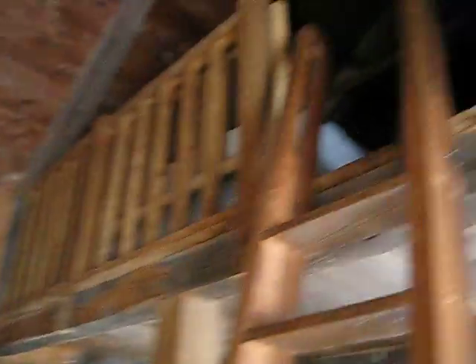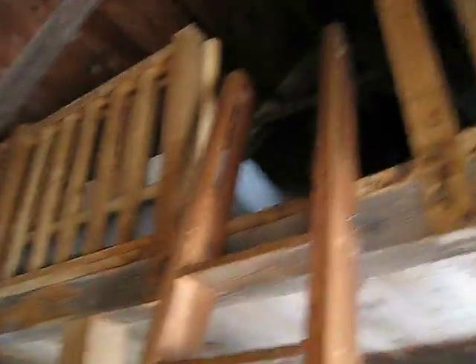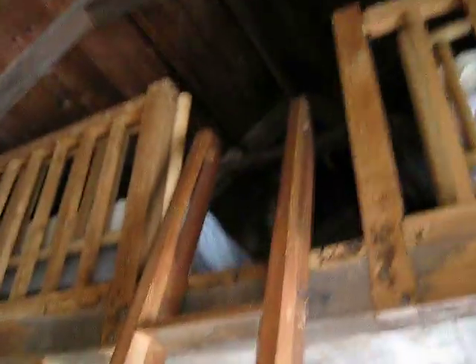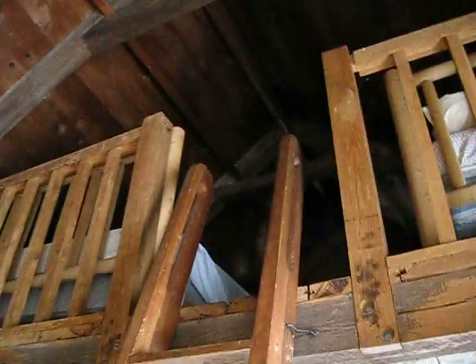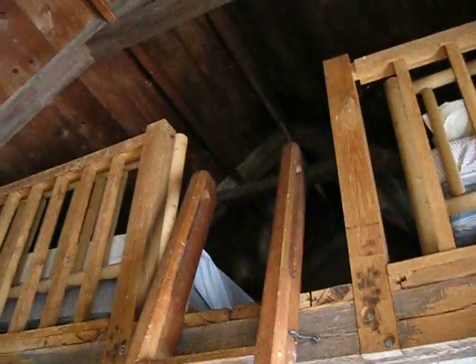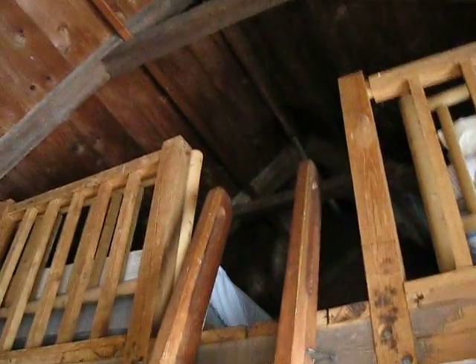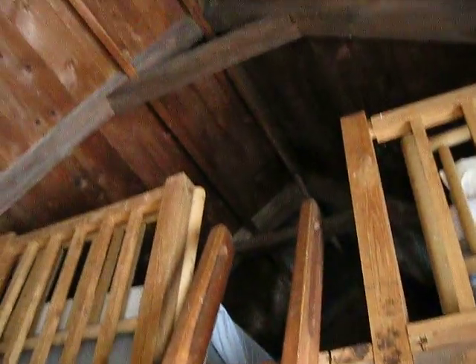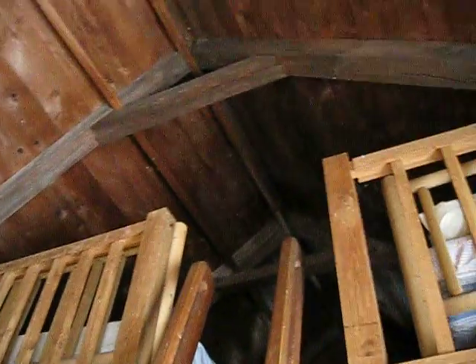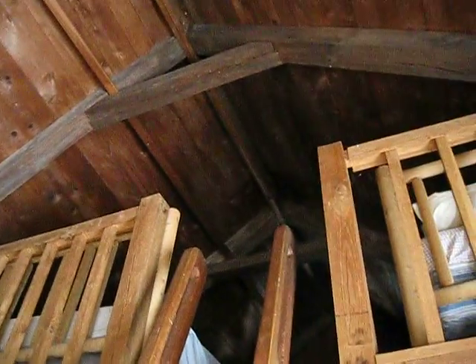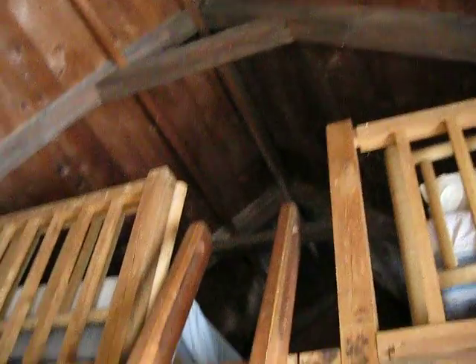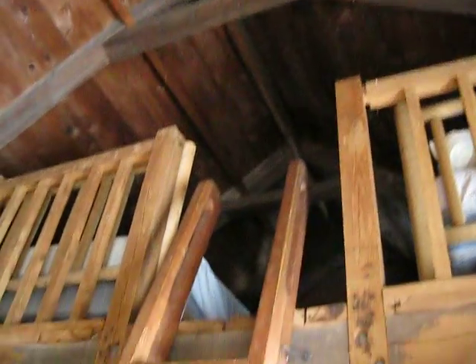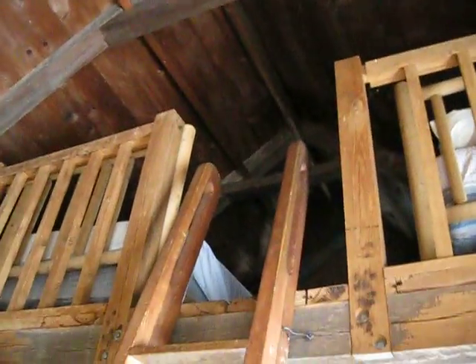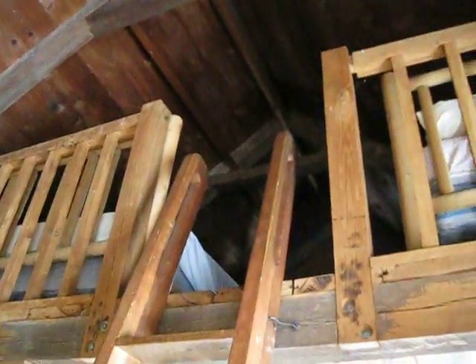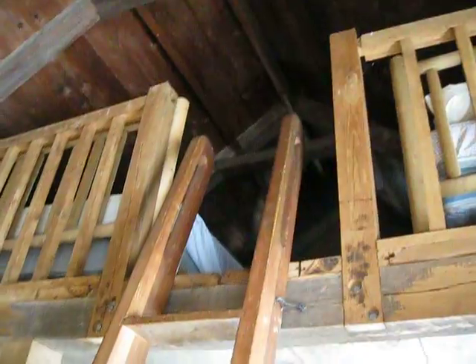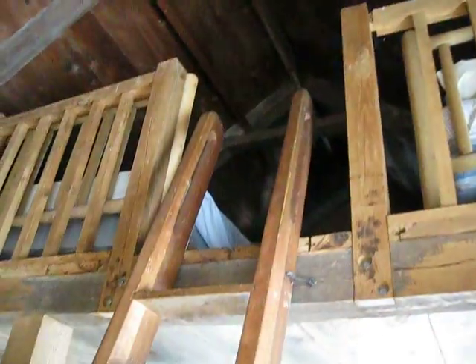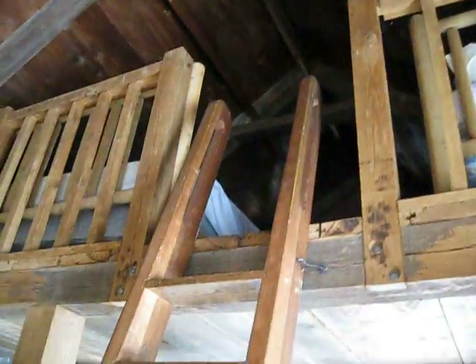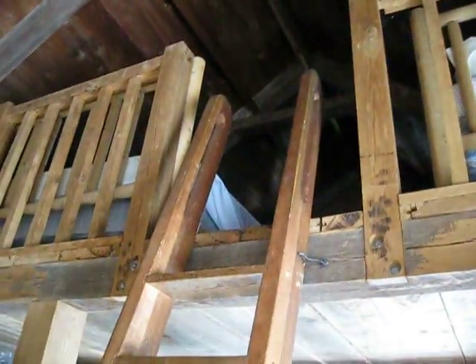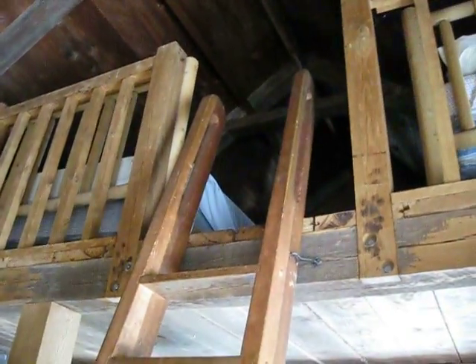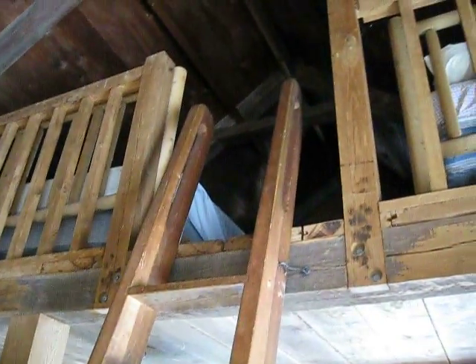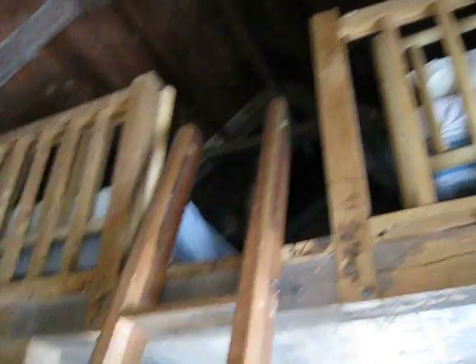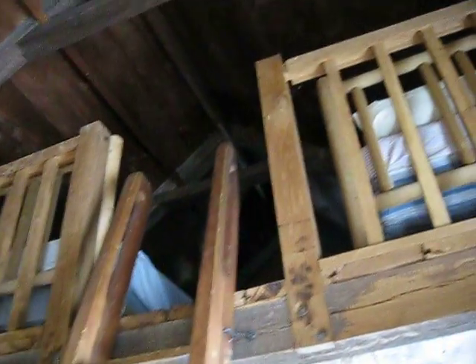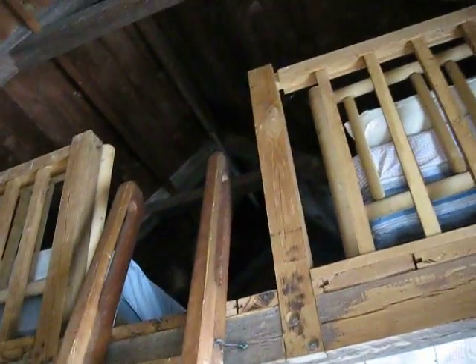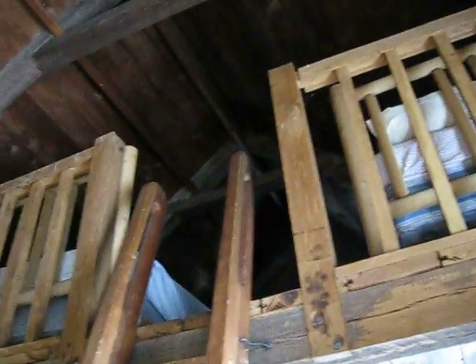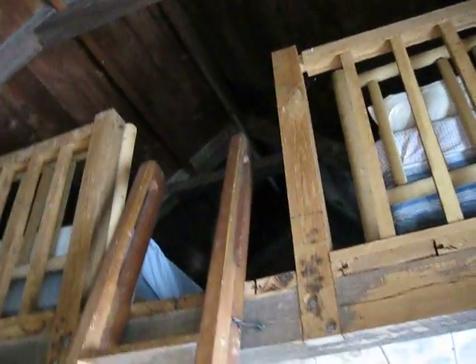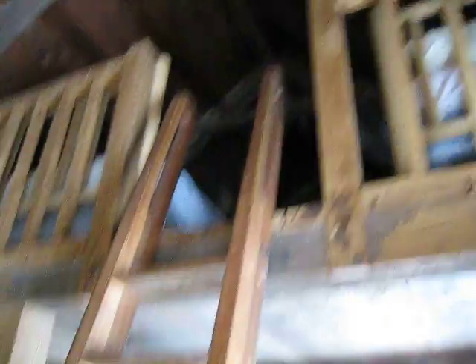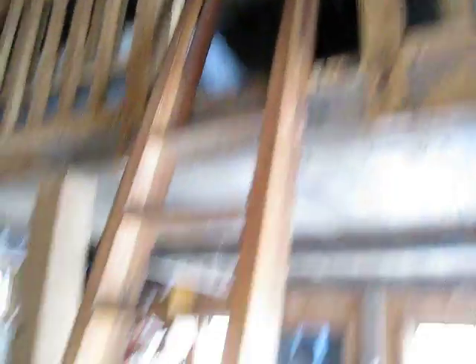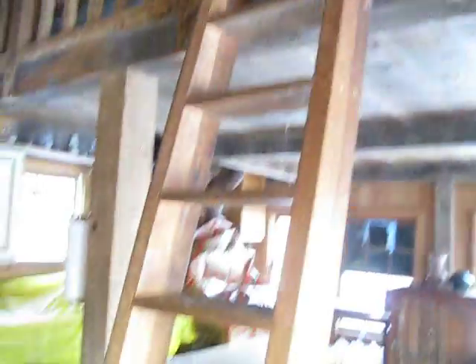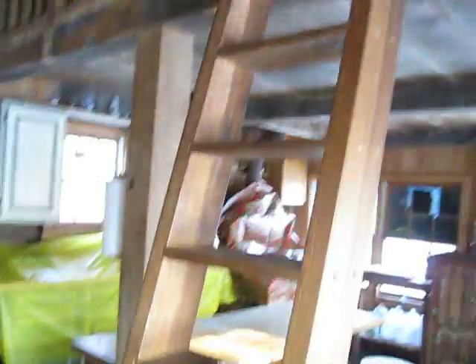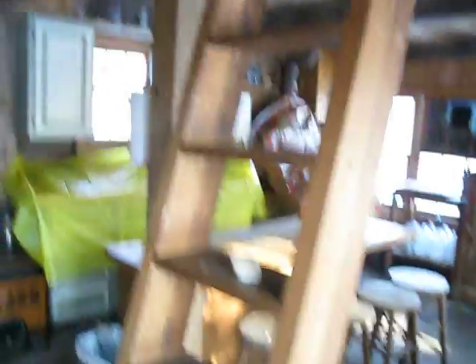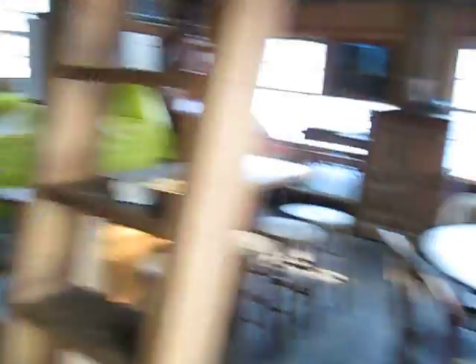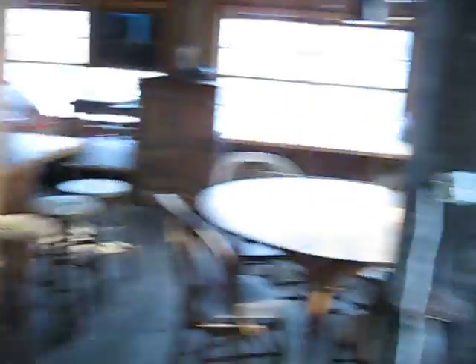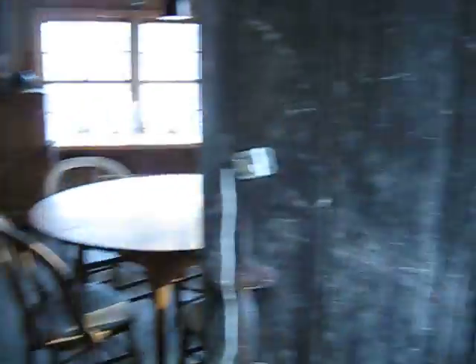Upstairs, there's nothing going on up there. It's just sitting. There's a big piece of wood over the door.